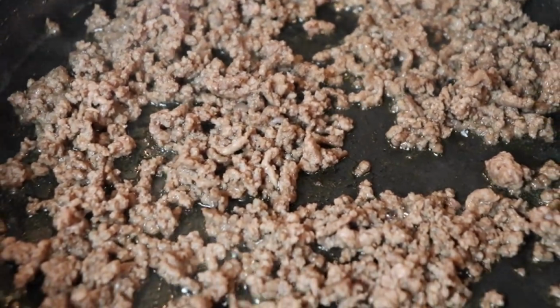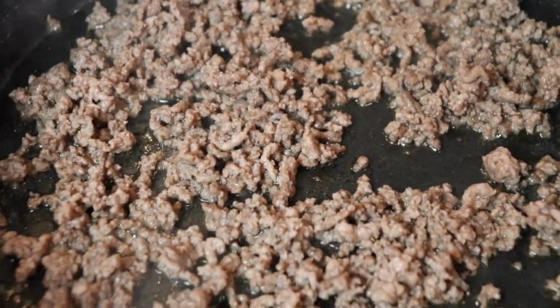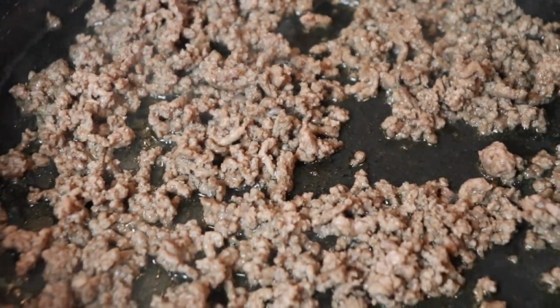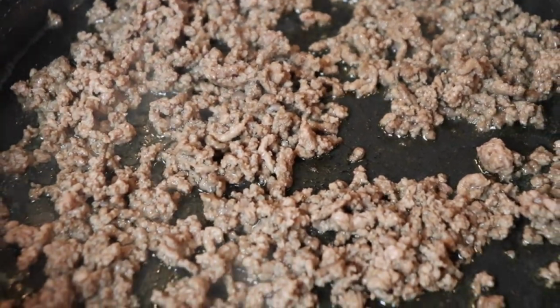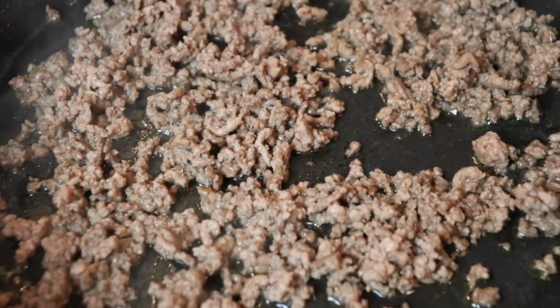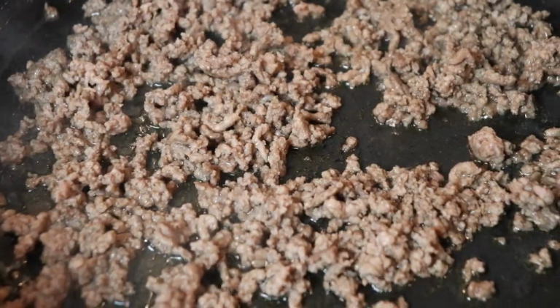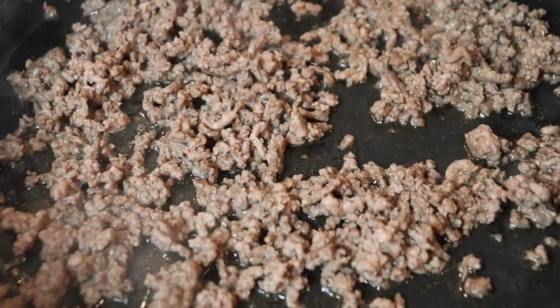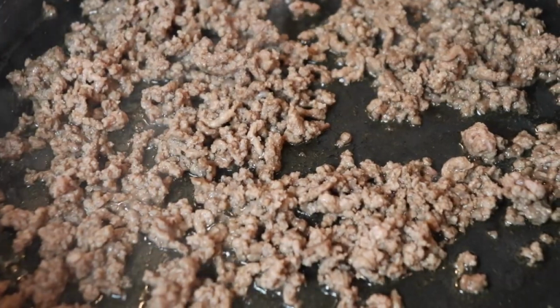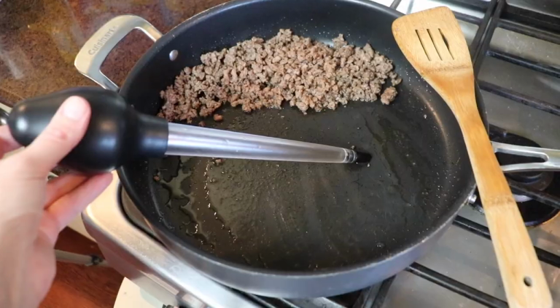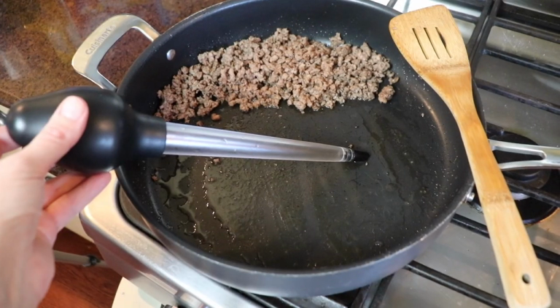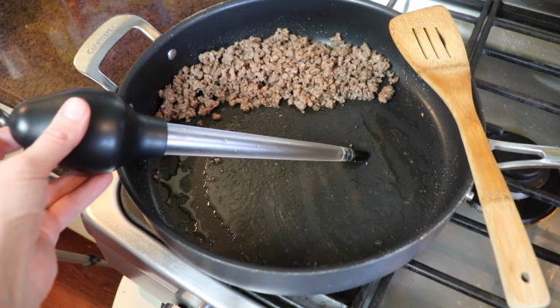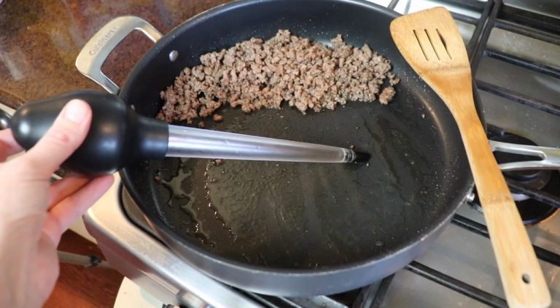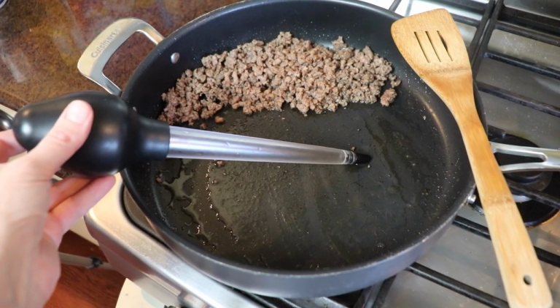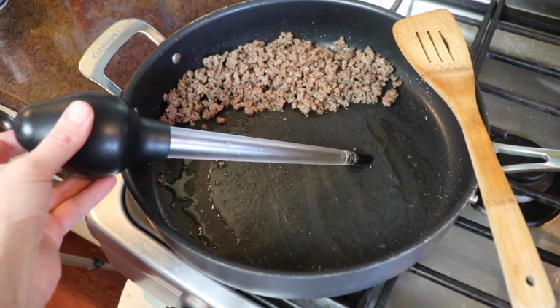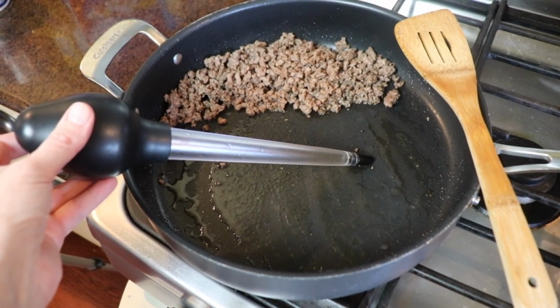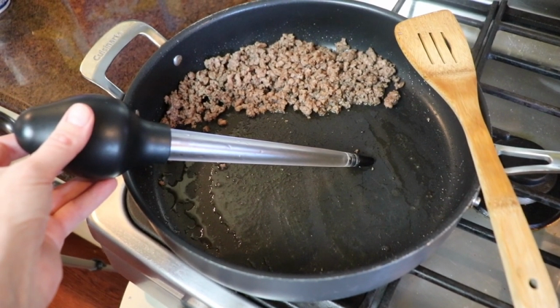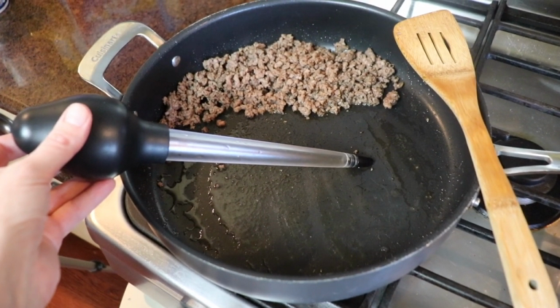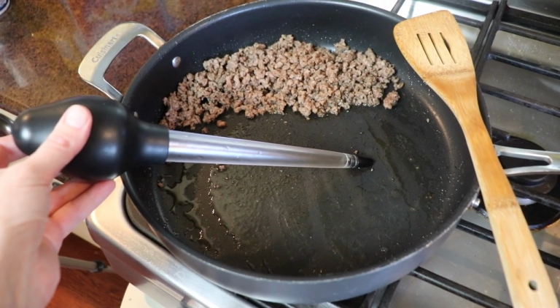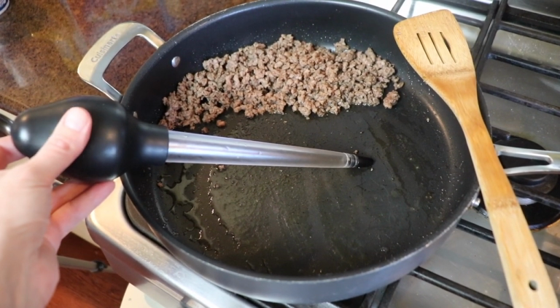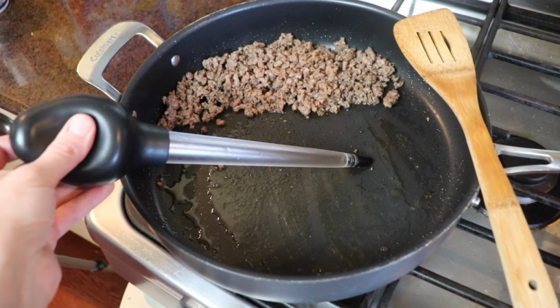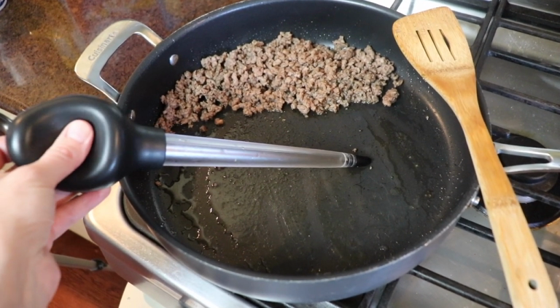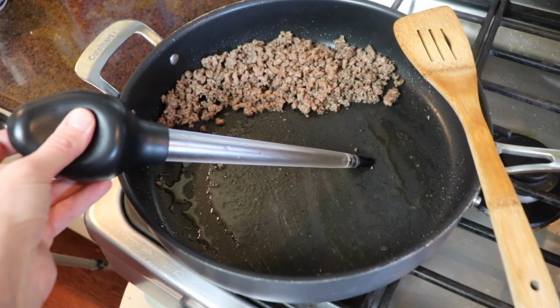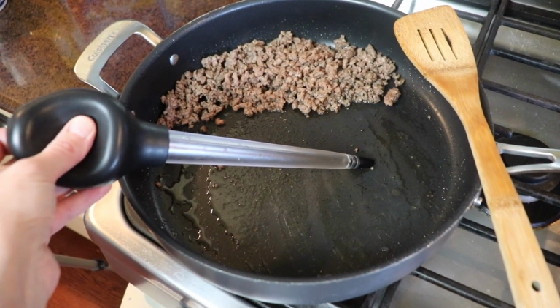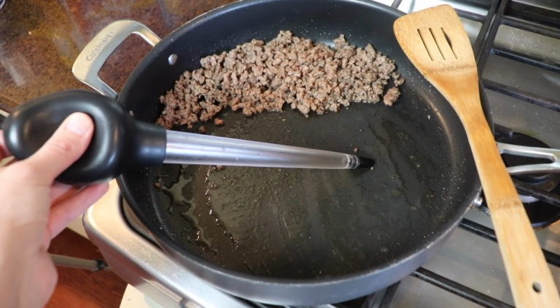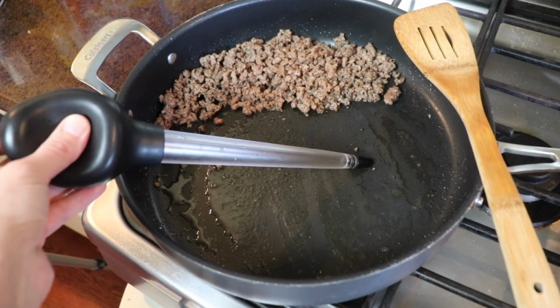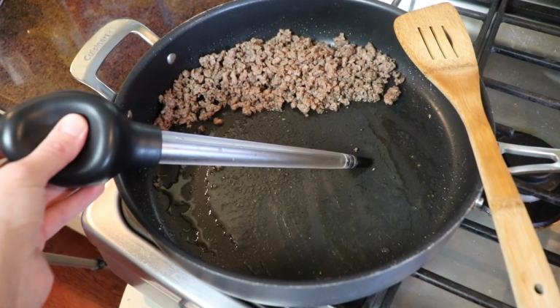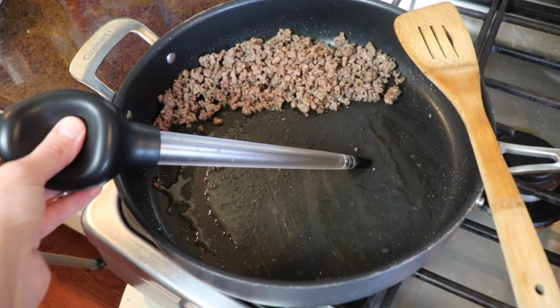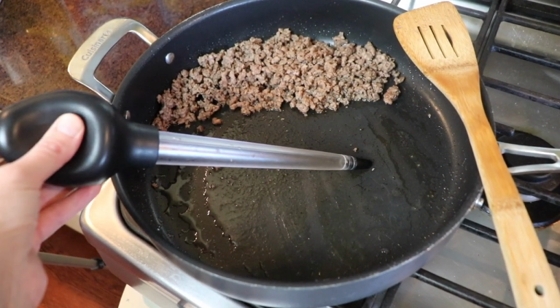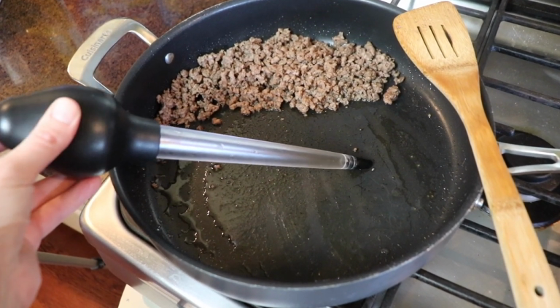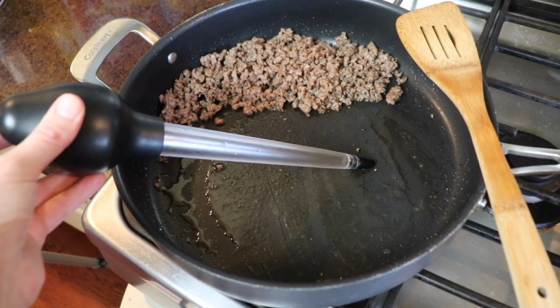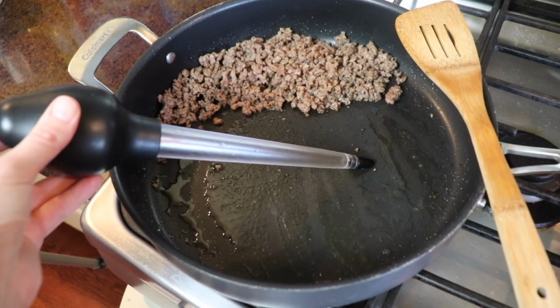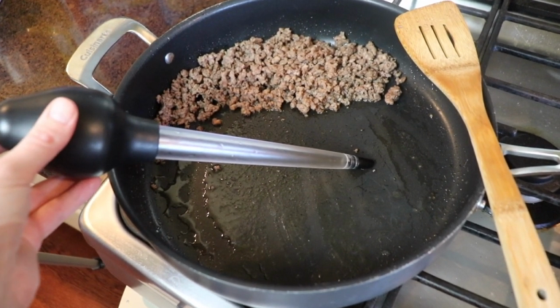I didn't have a lot of fat left in the pan, but a great tip is to use your turkey baster to remove any excess fat.